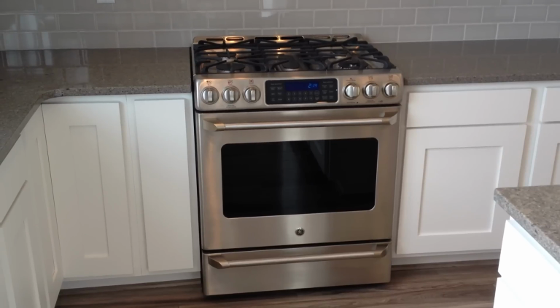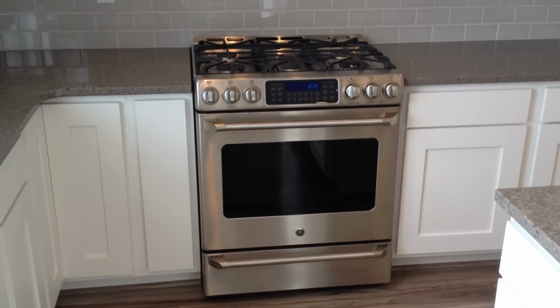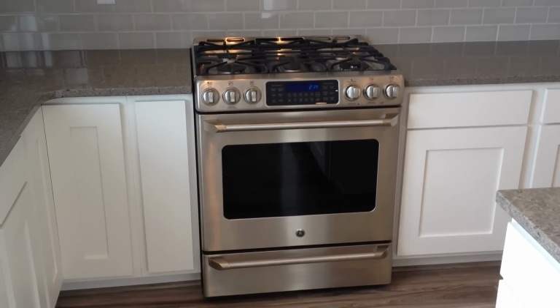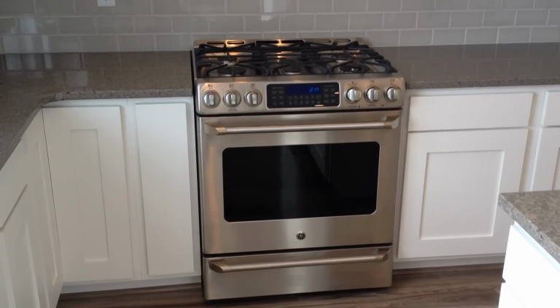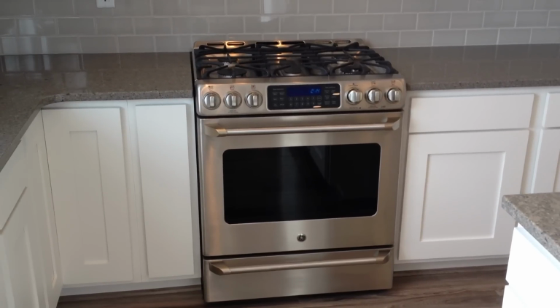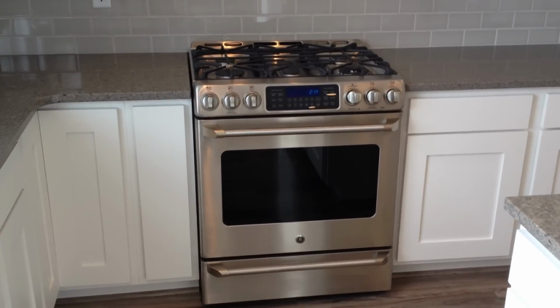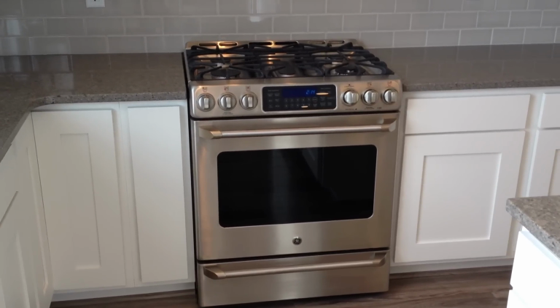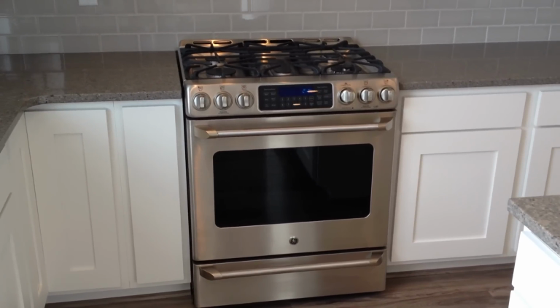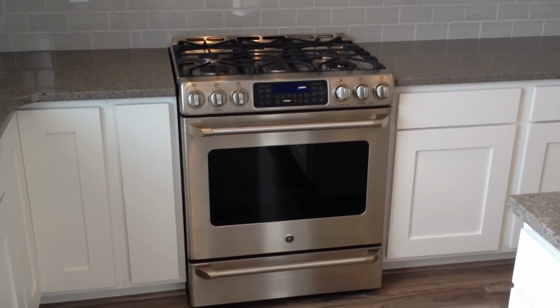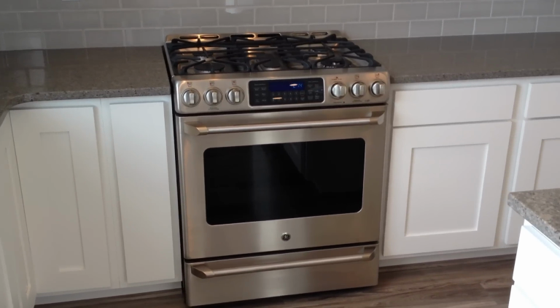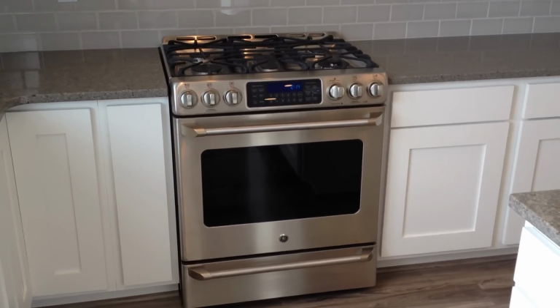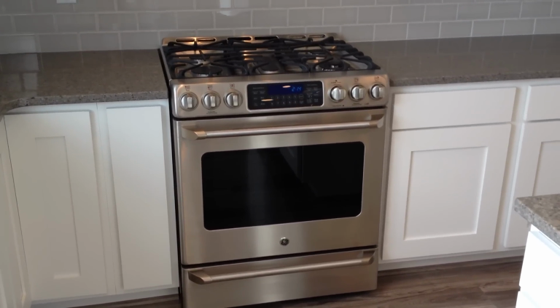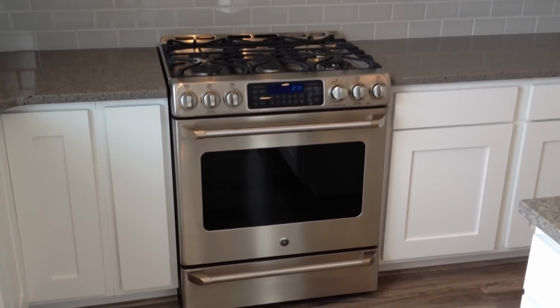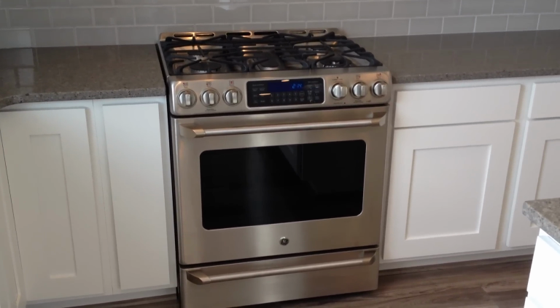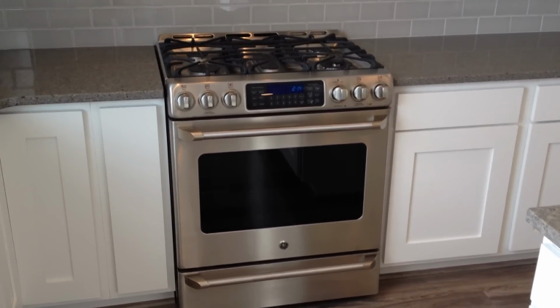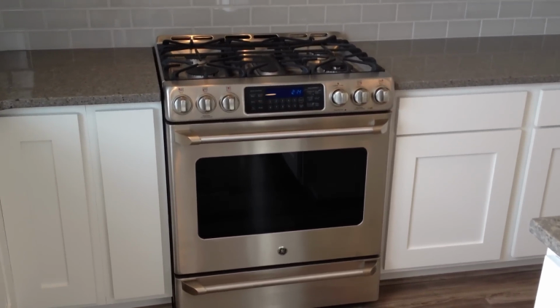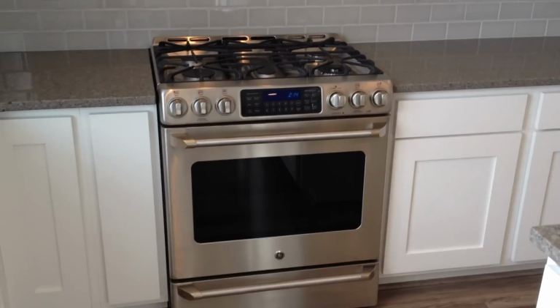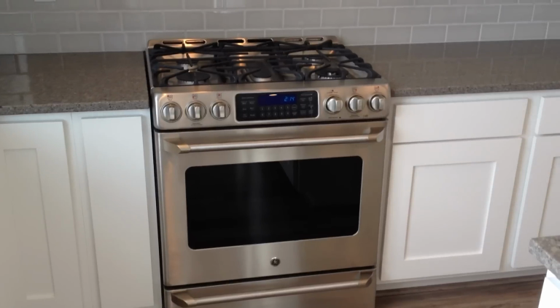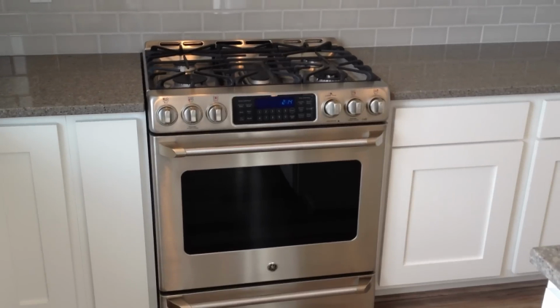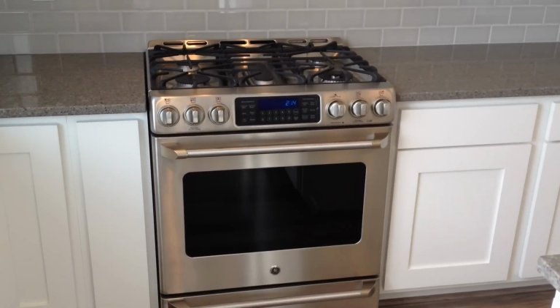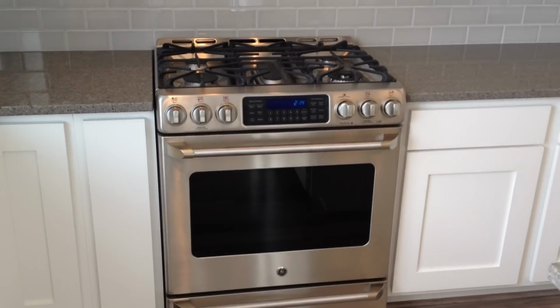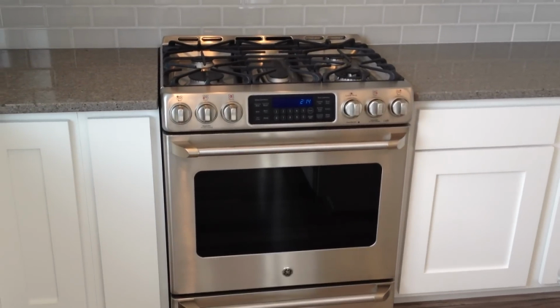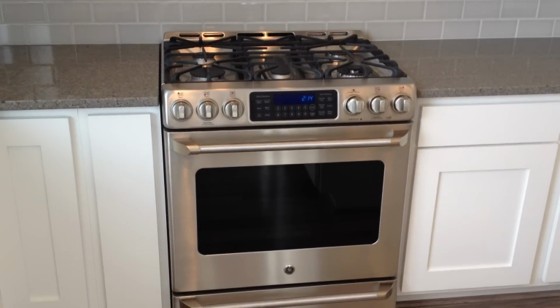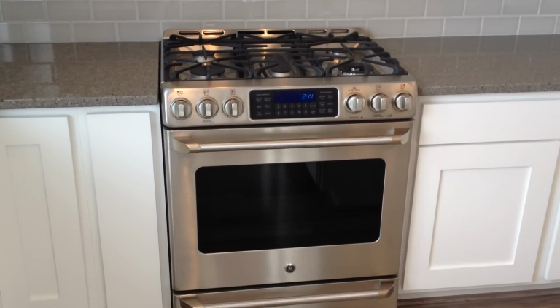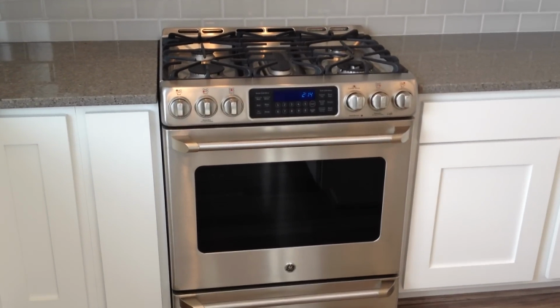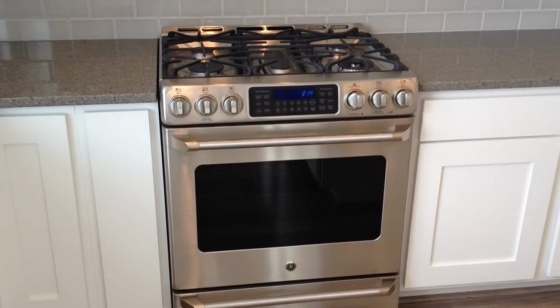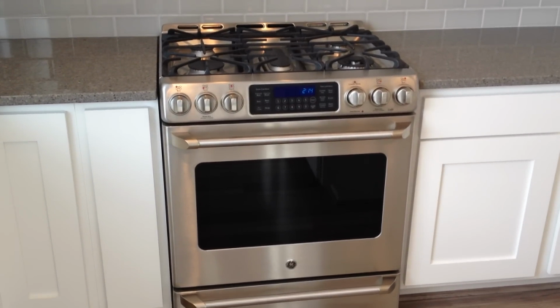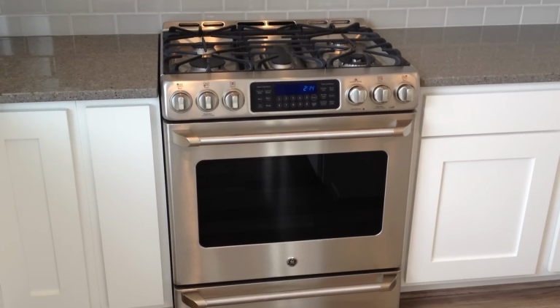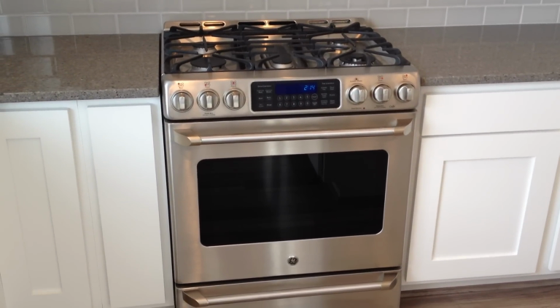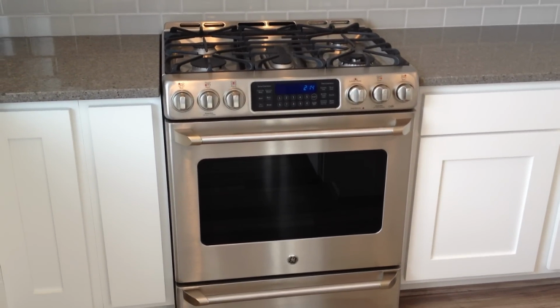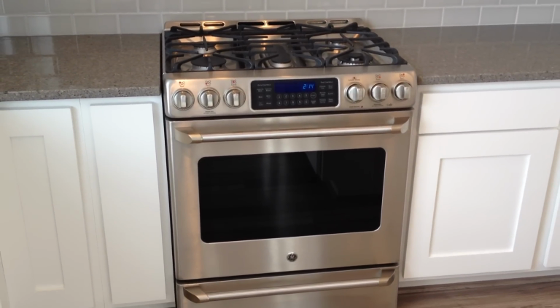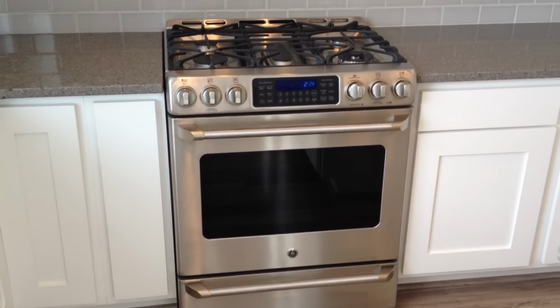Hey everyone, it's Adam here. I was just going to do a quick video on this GE Cafe oven.